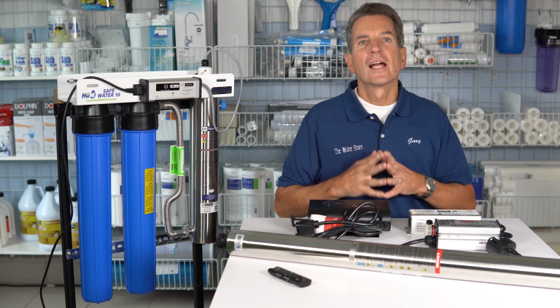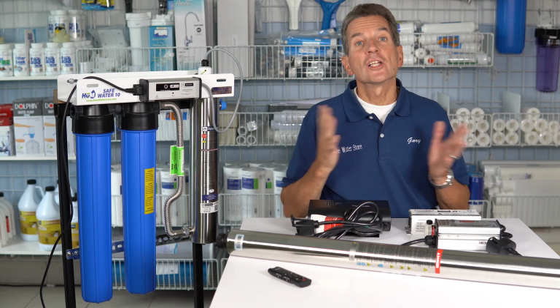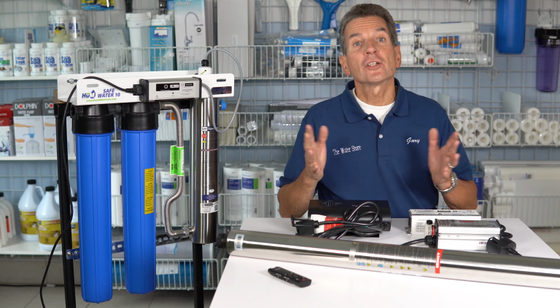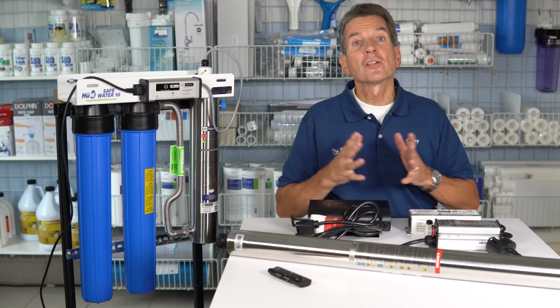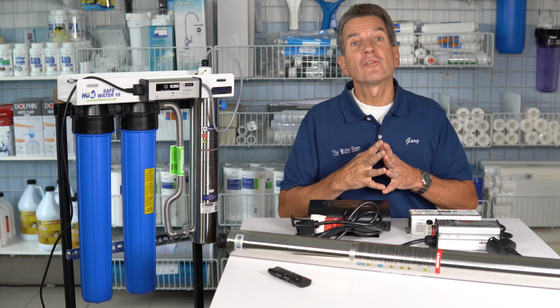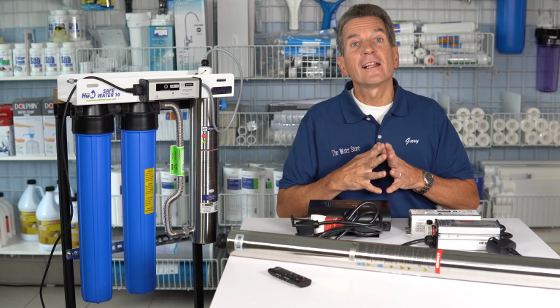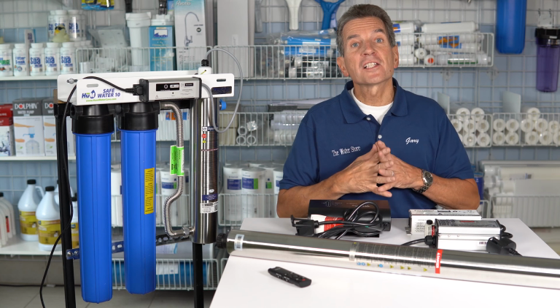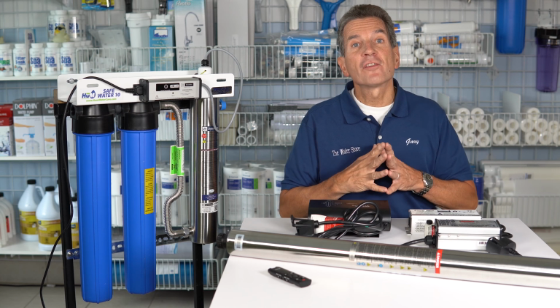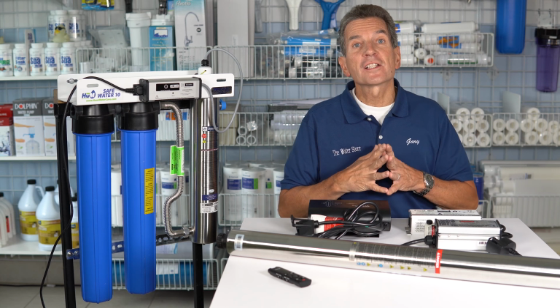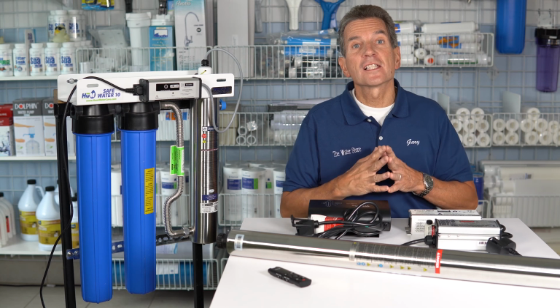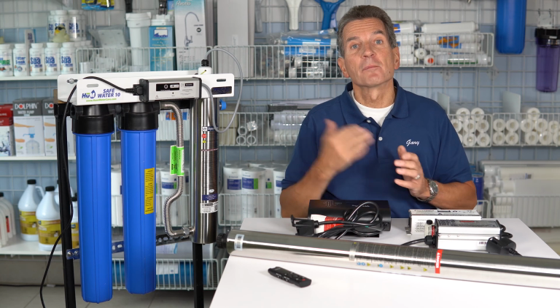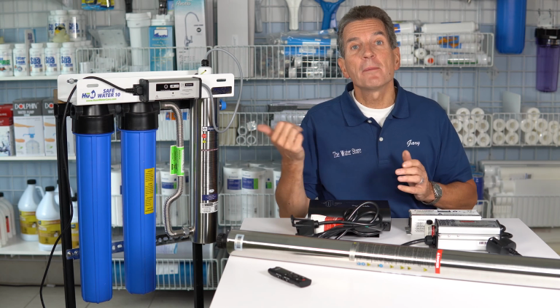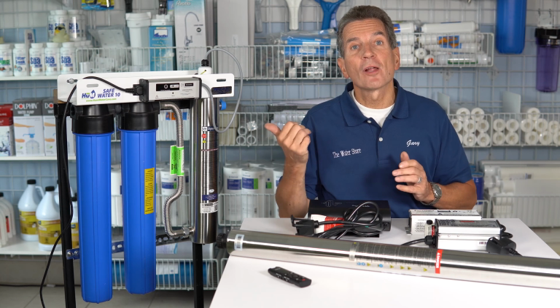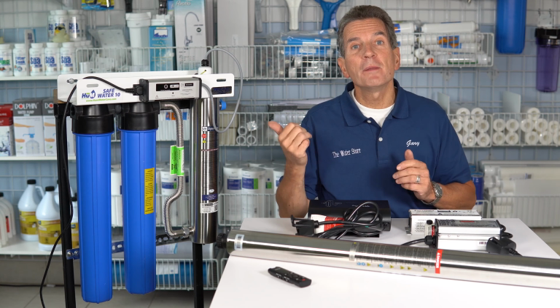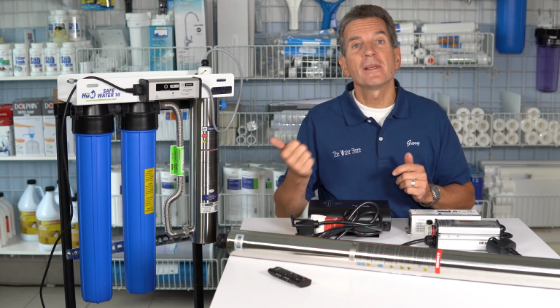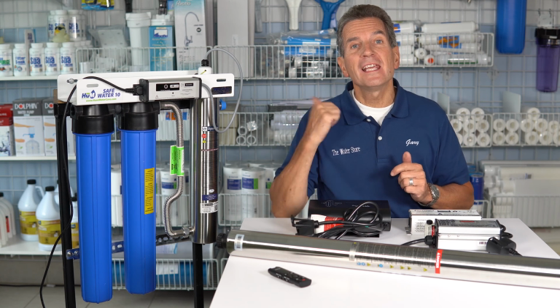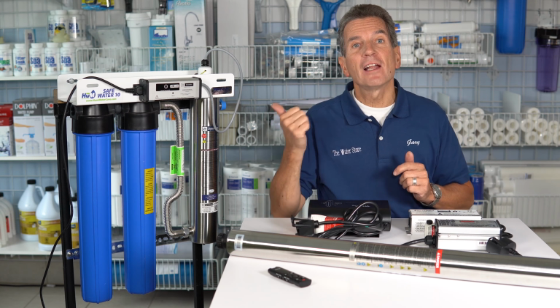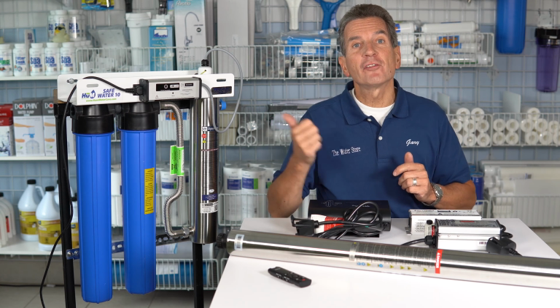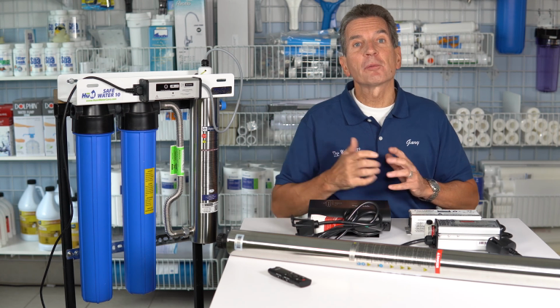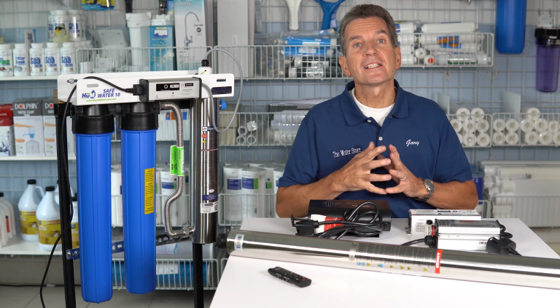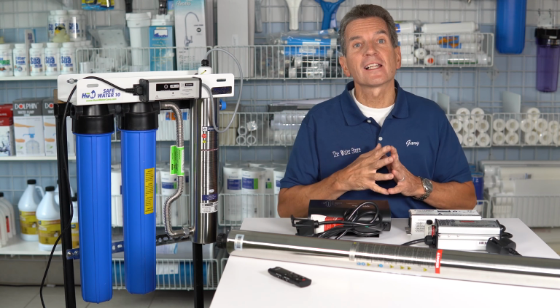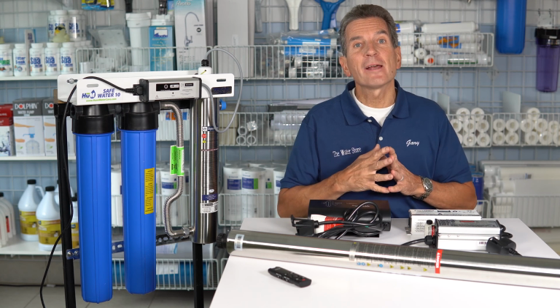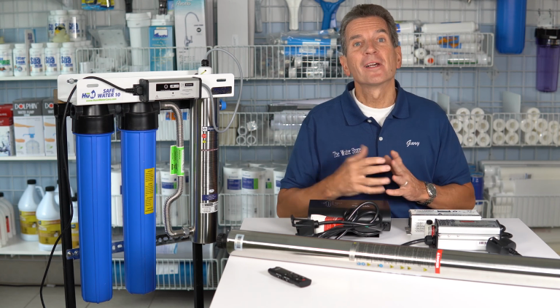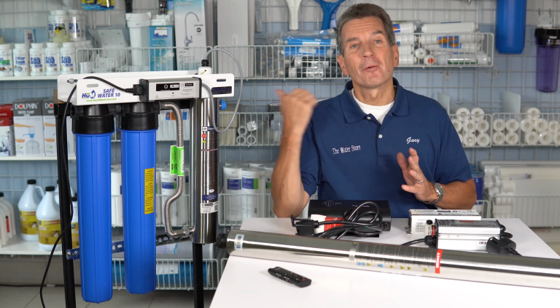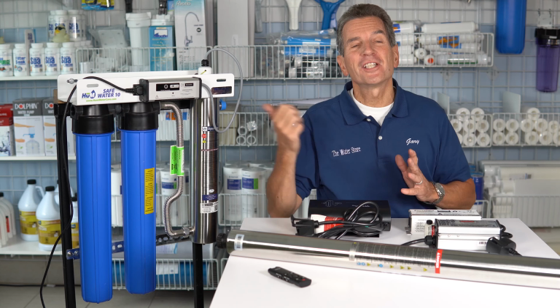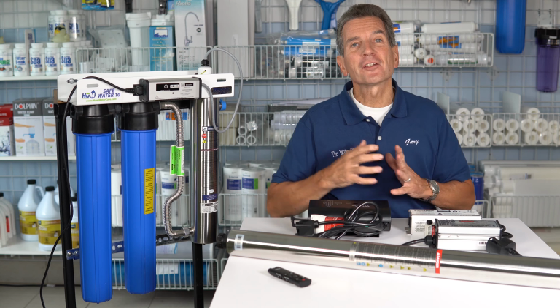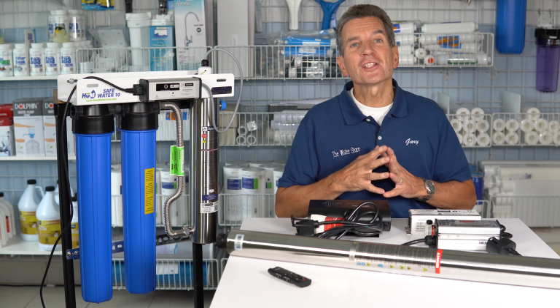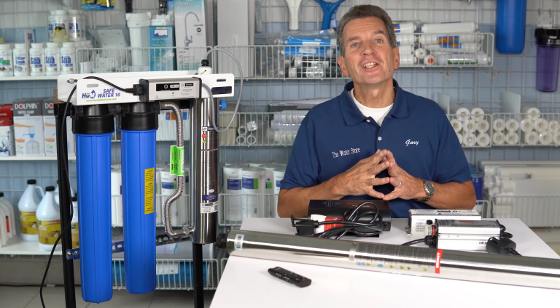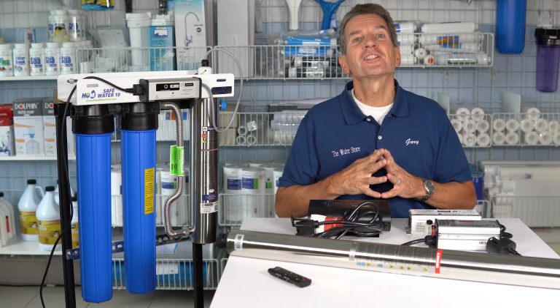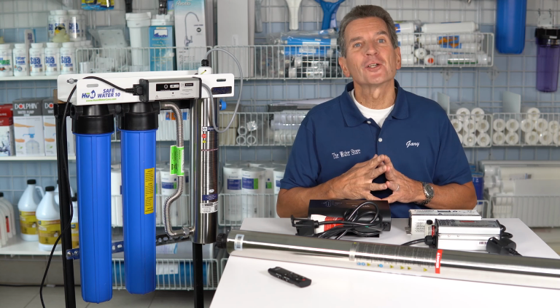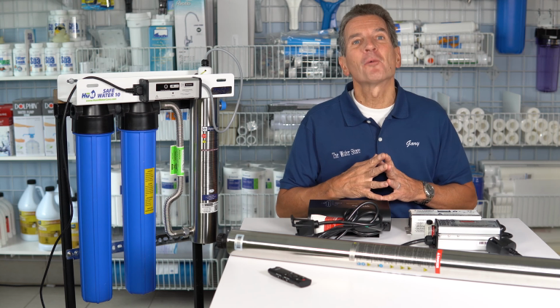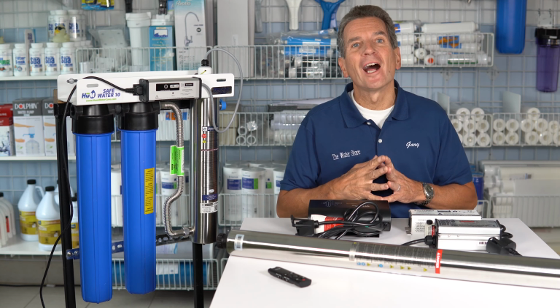Does your ultraviolet disinfection system keep on beeping even after you replace the lamp? Well, check out this video to learn why.